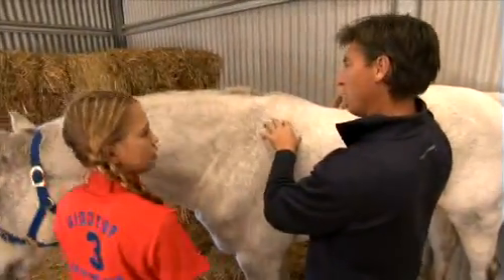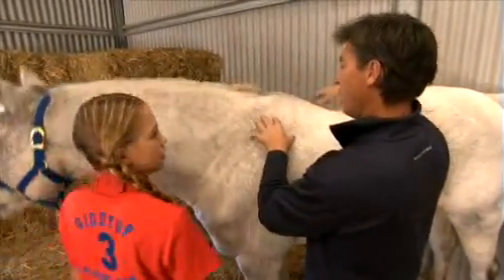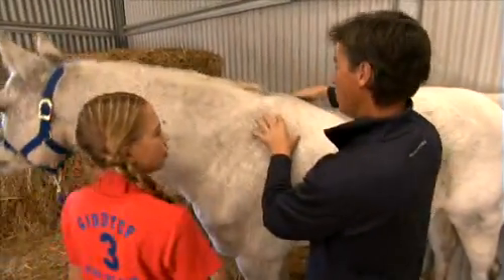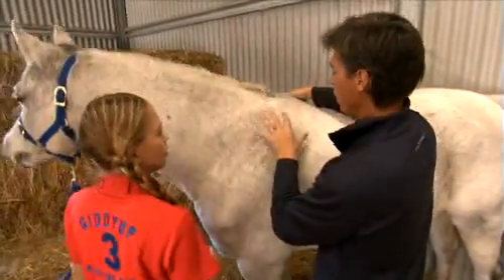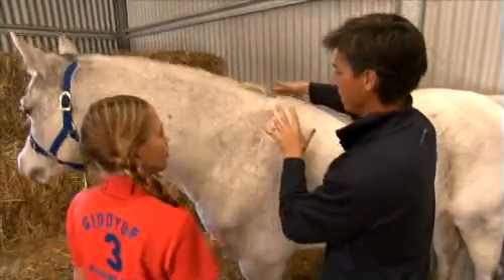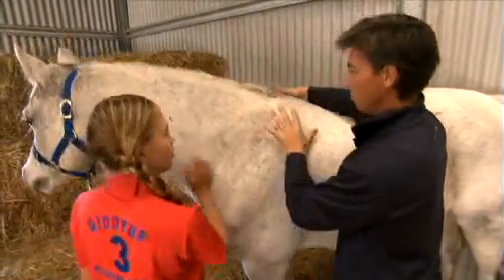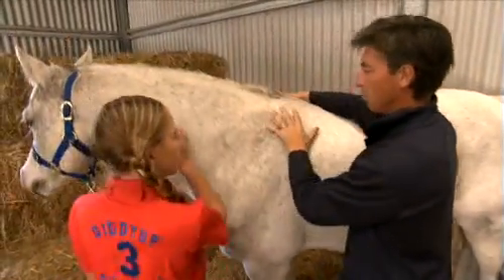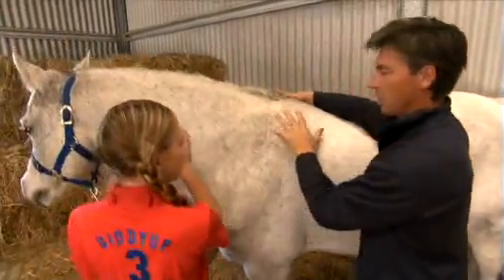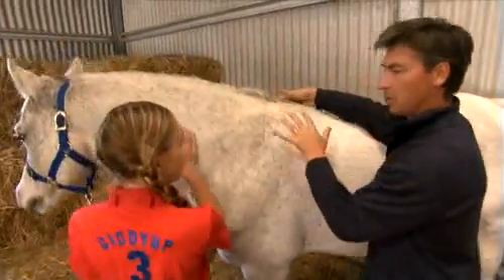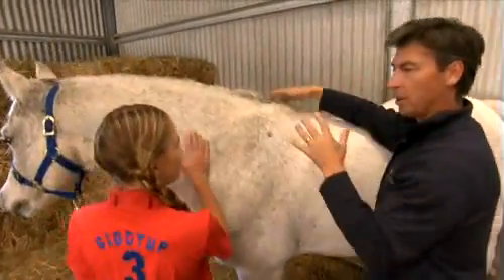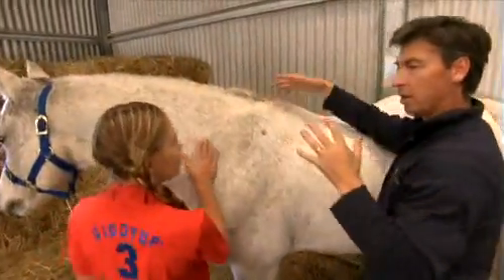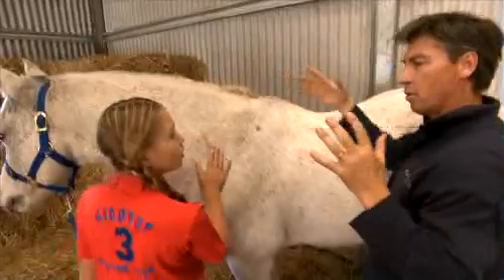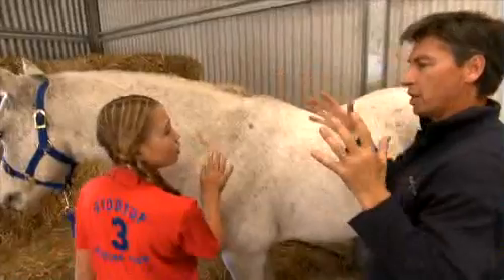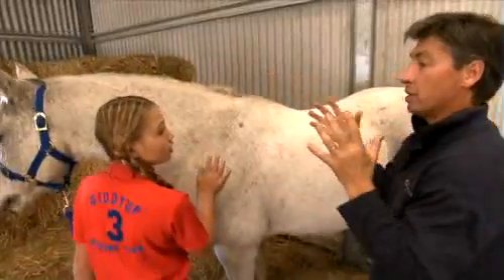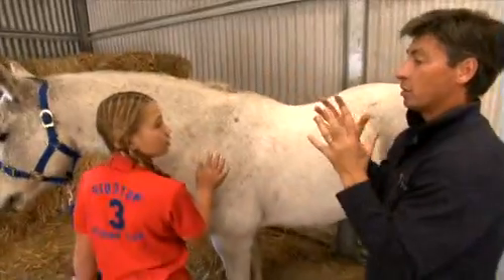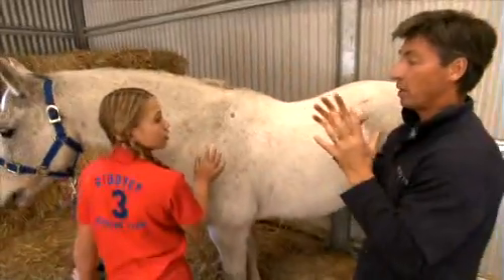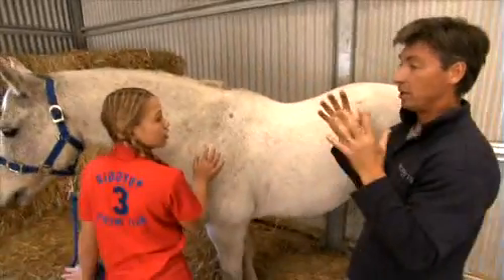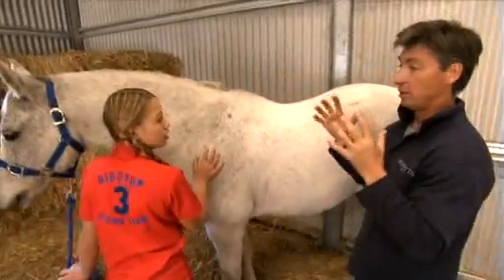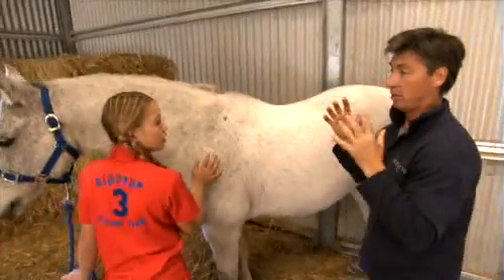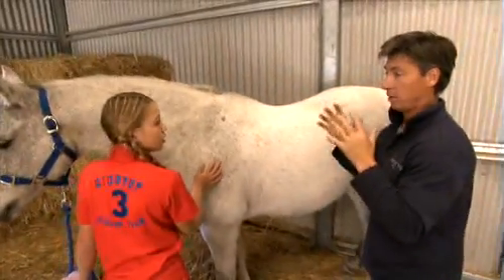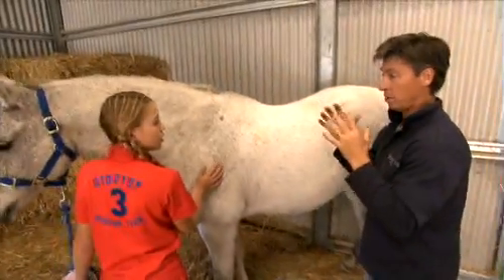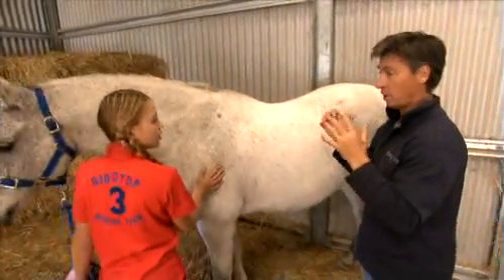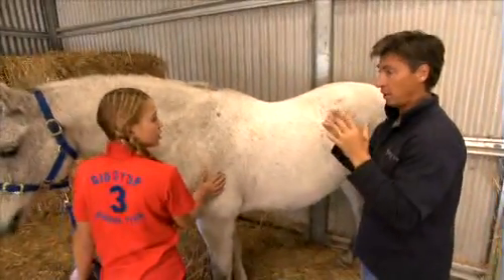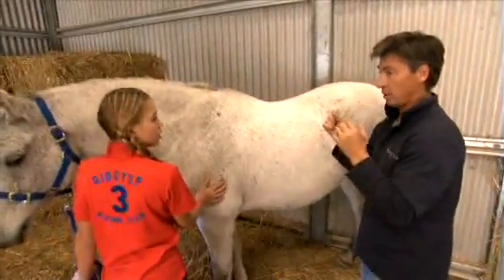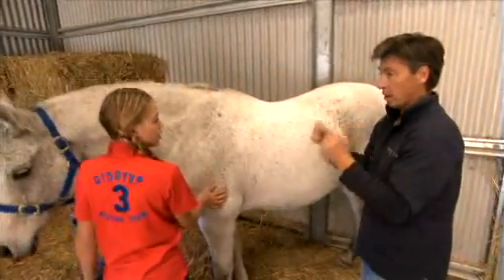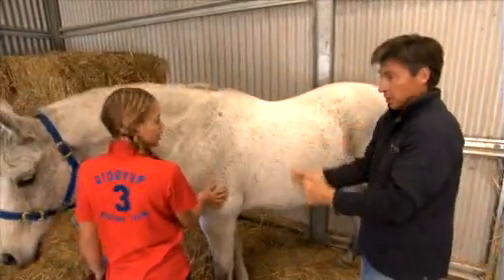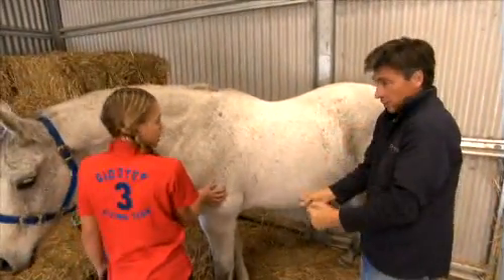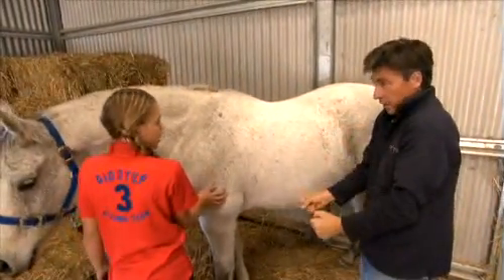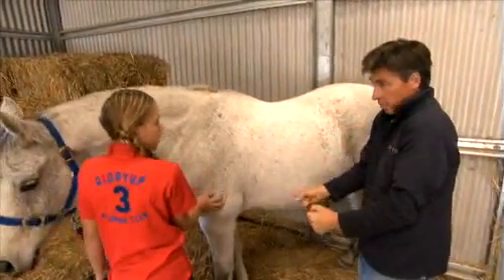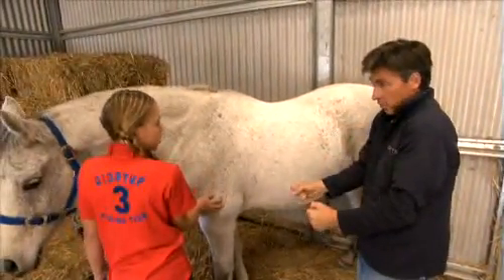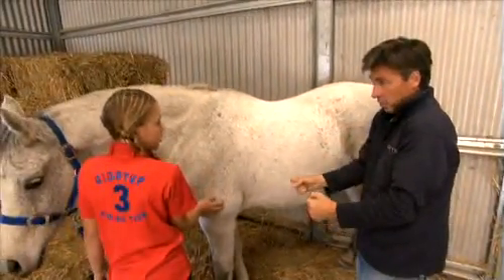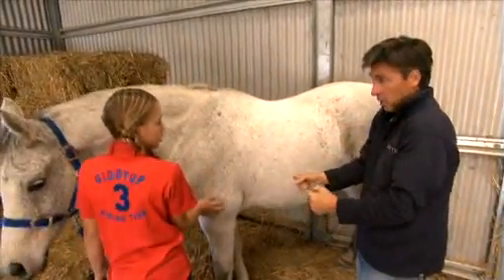So if we actually put pressure on it, we actually squeeze the pony, and they can't move properly.